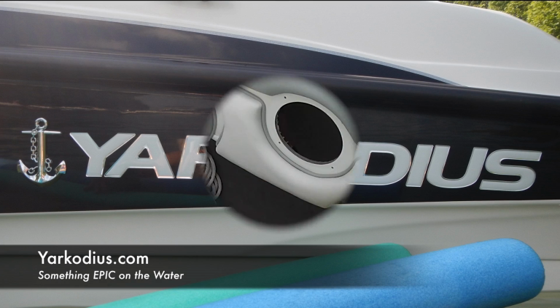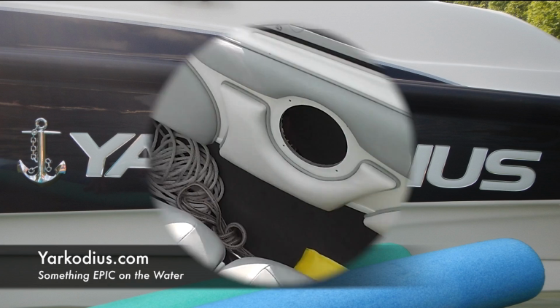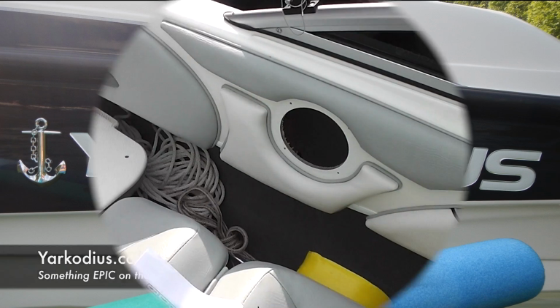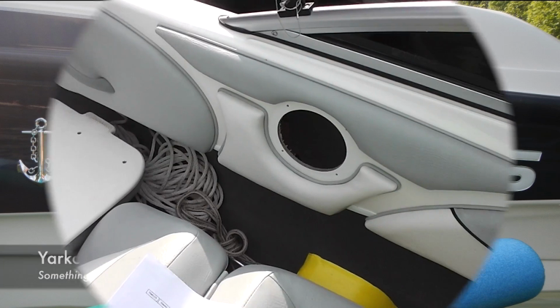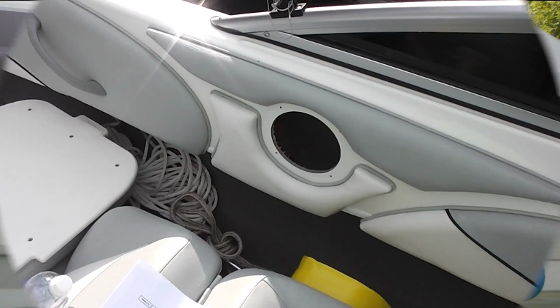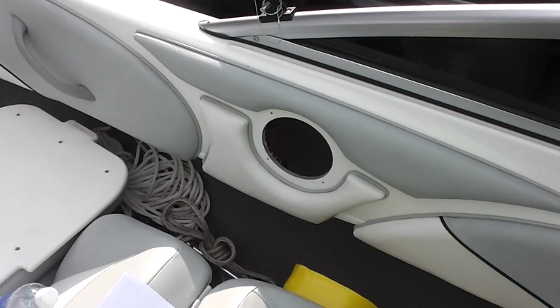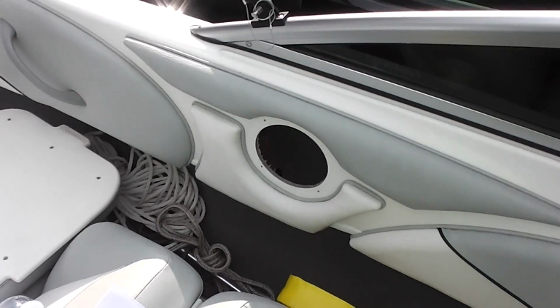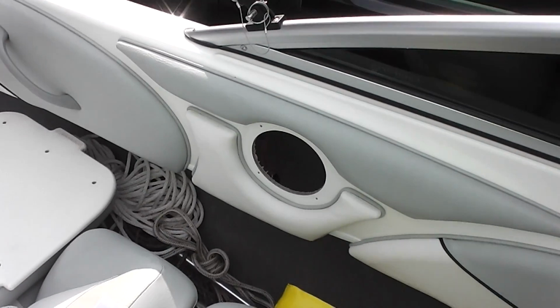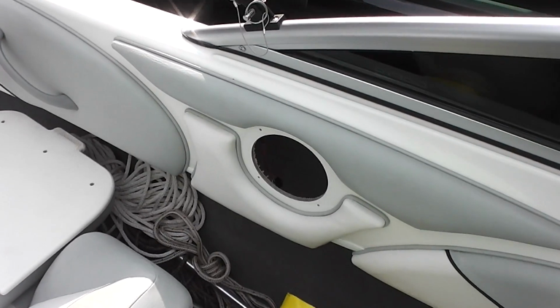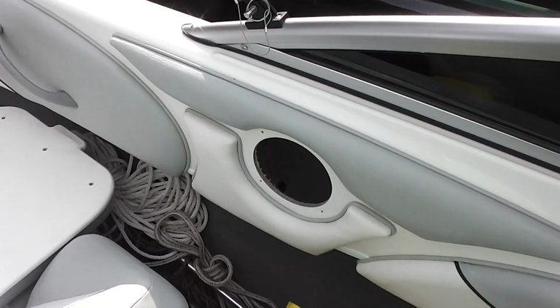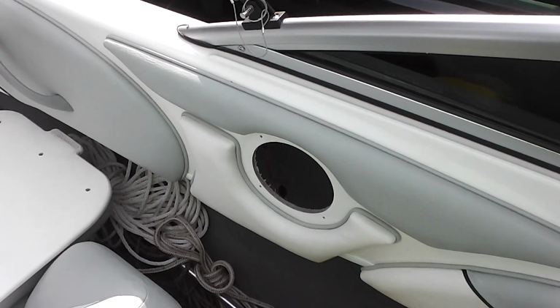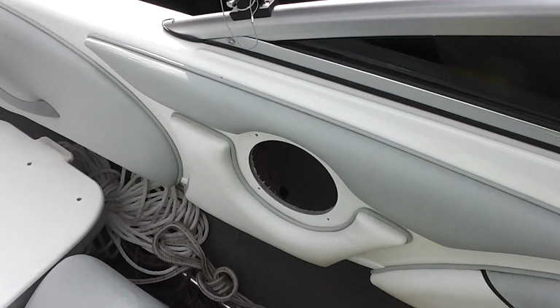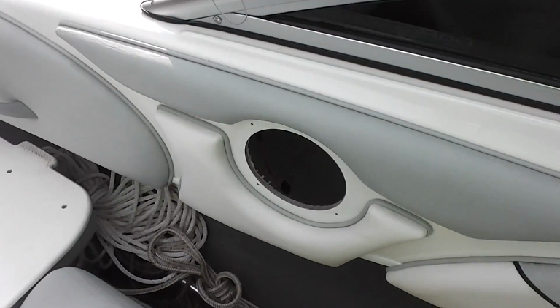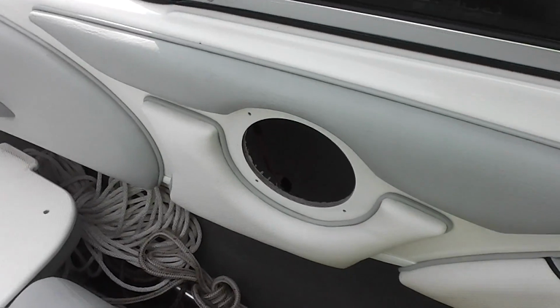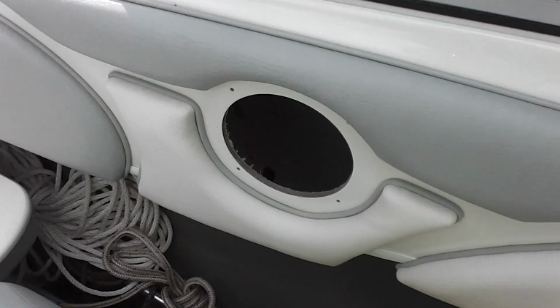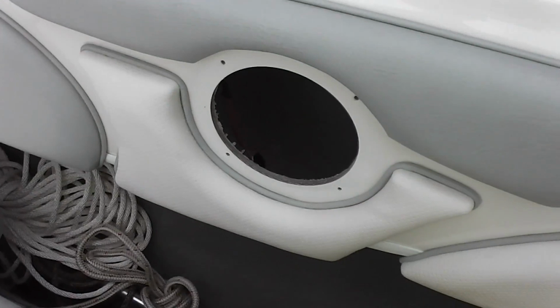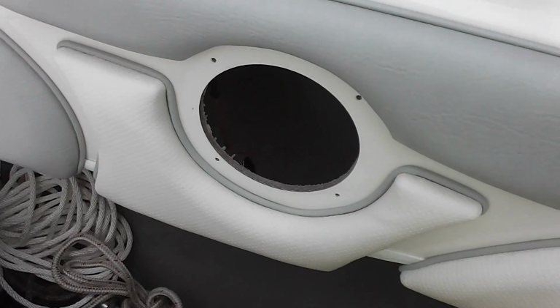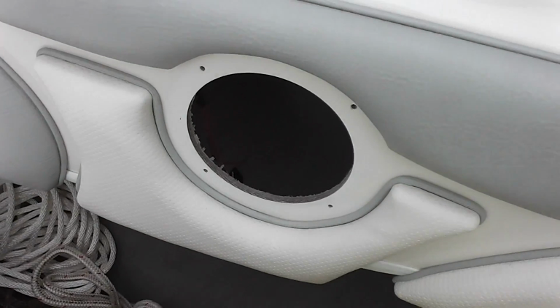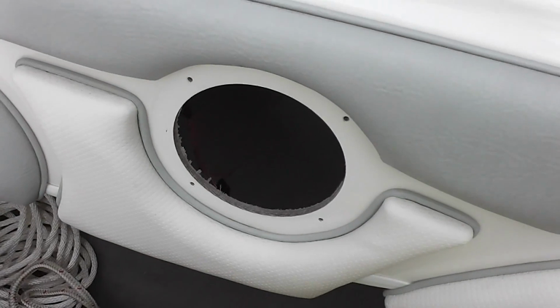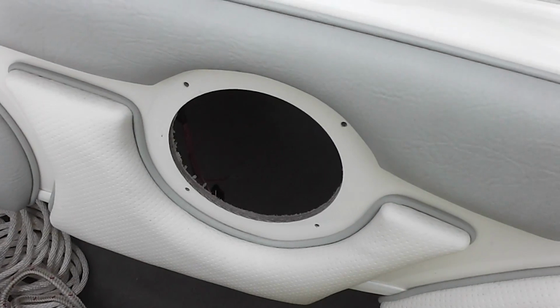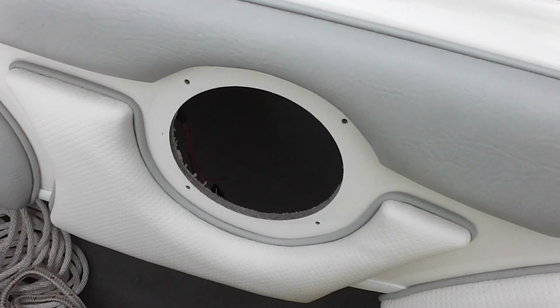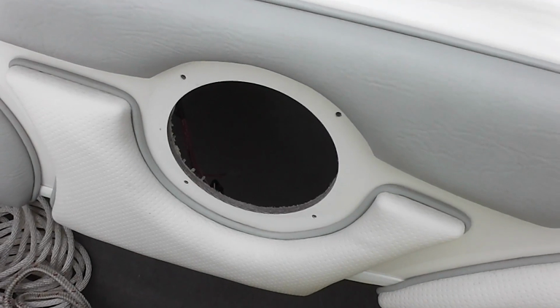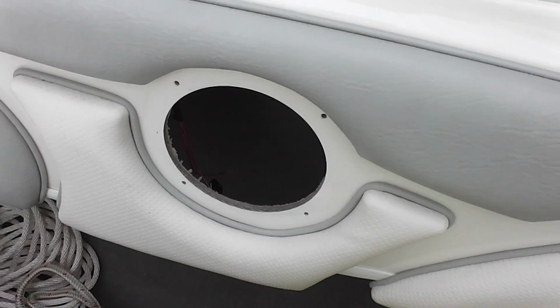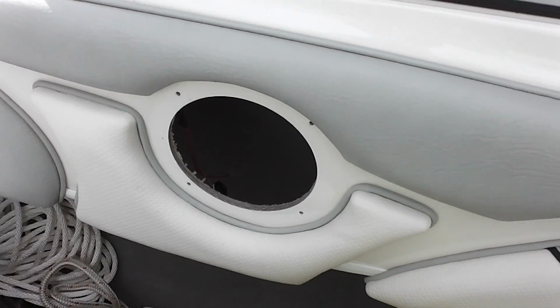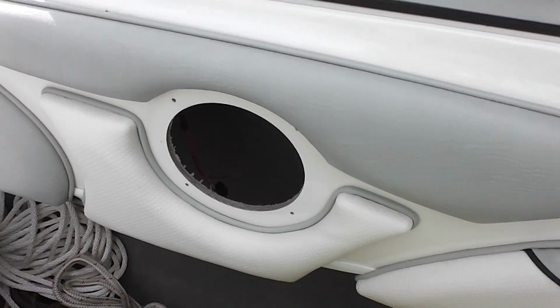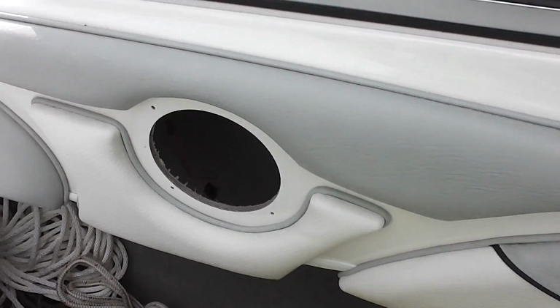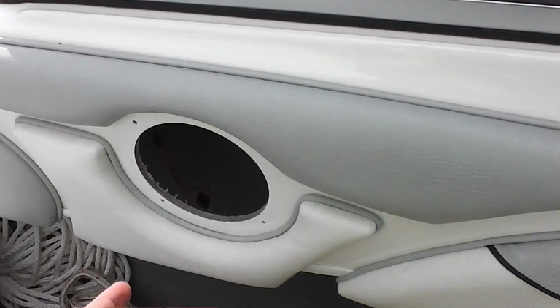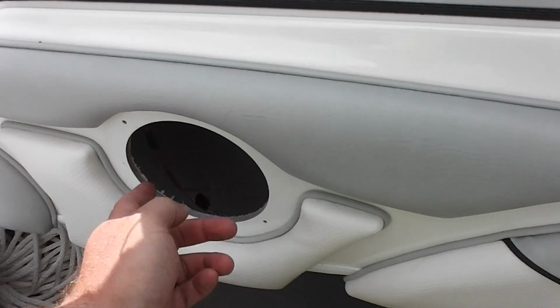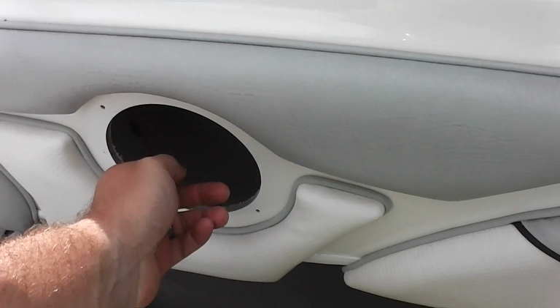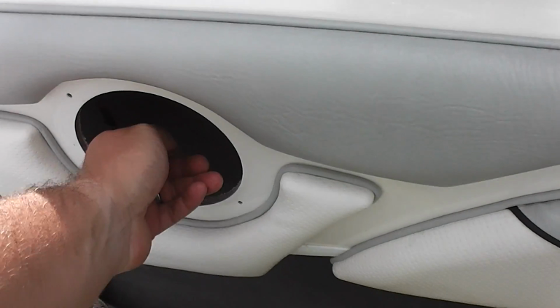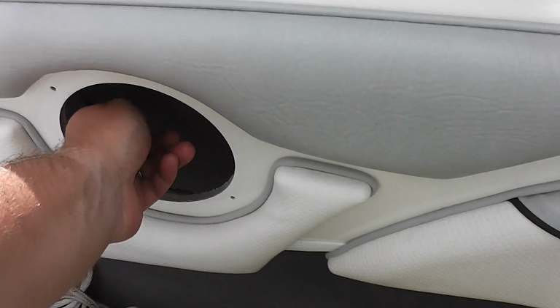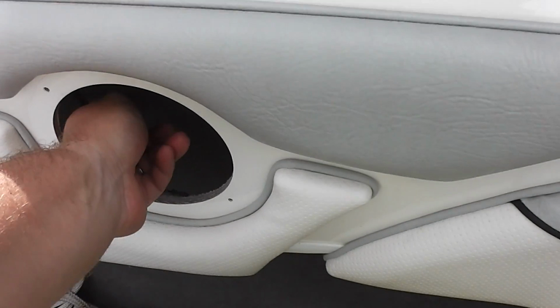Hey y'all, iRich Sky here, and this is how to upgrade the speakers in a Bayliner 185.